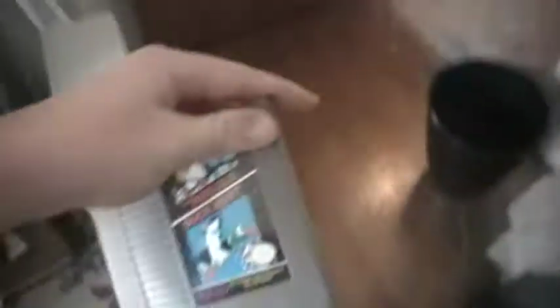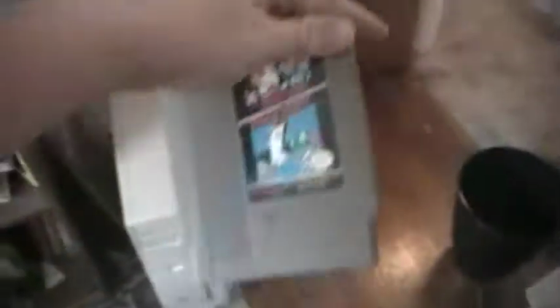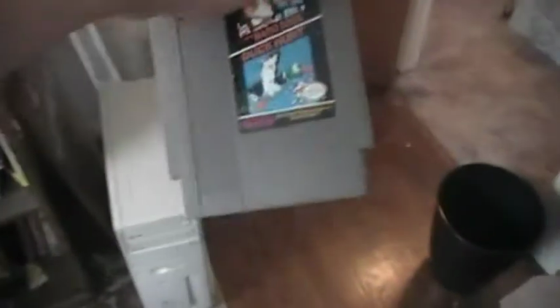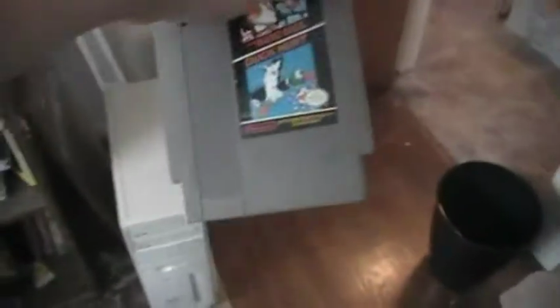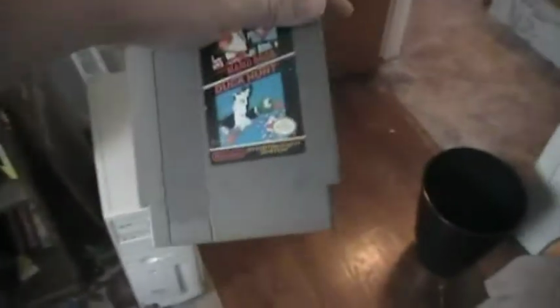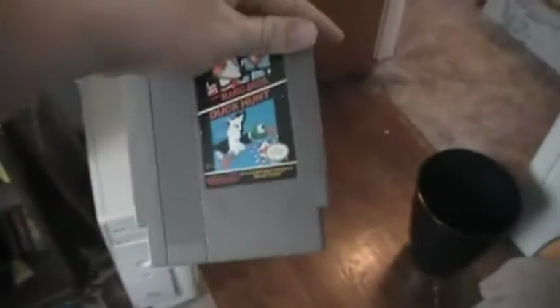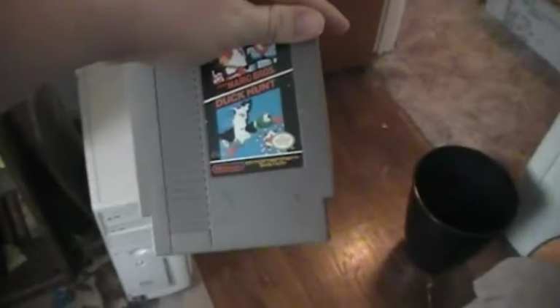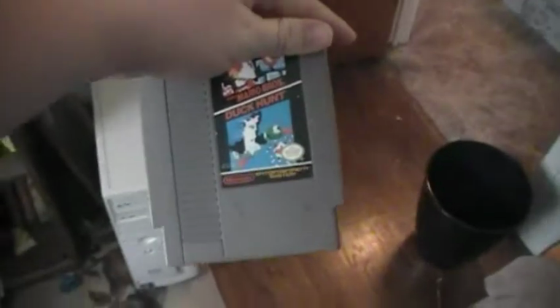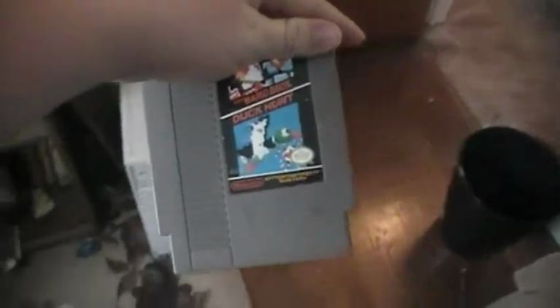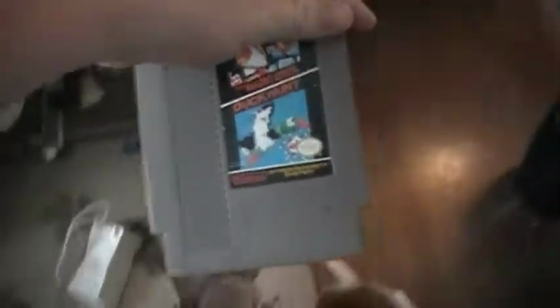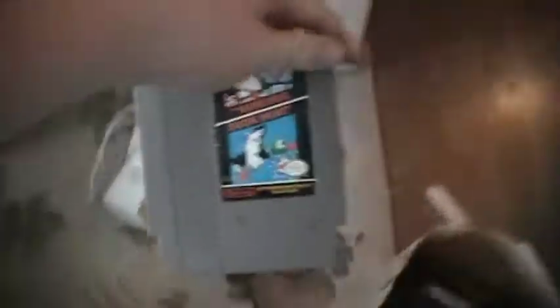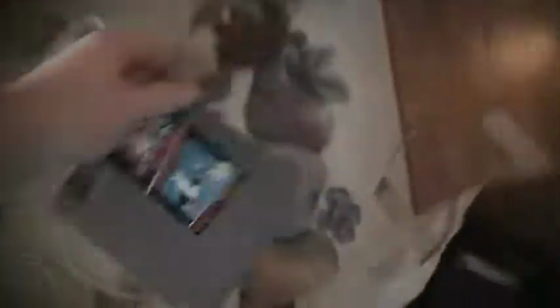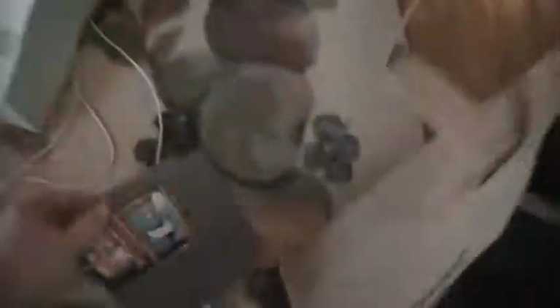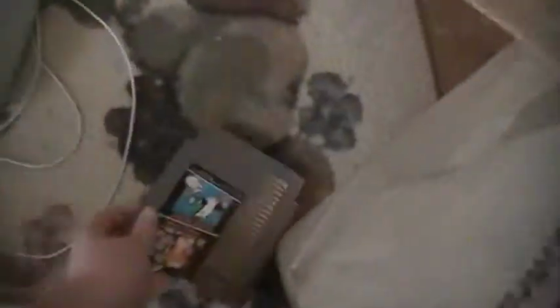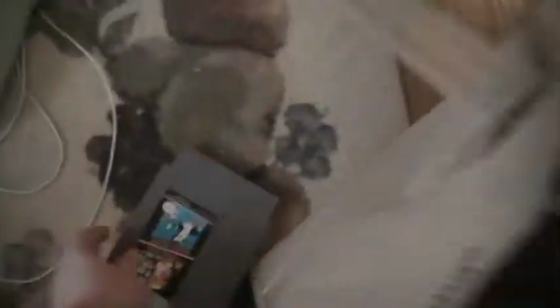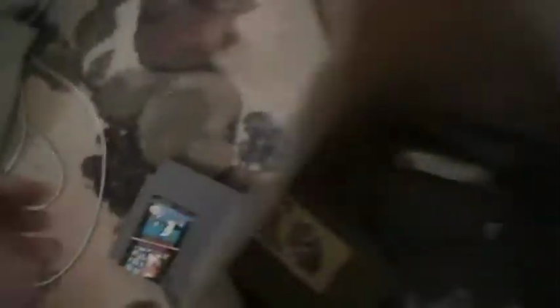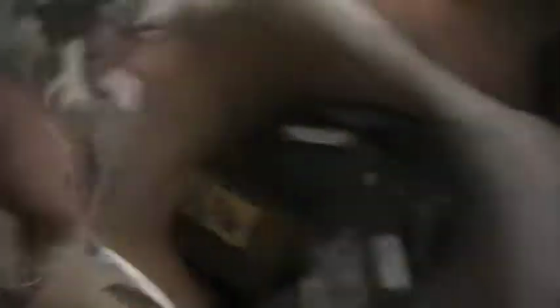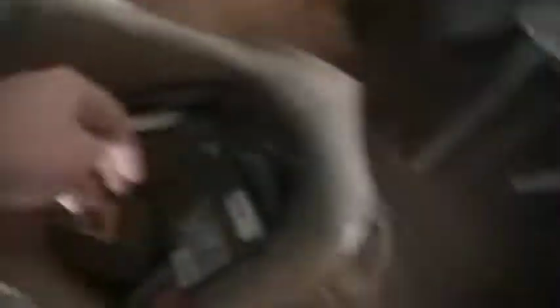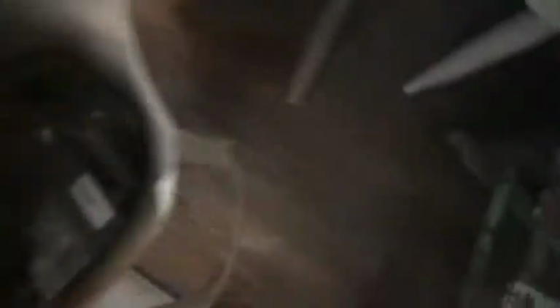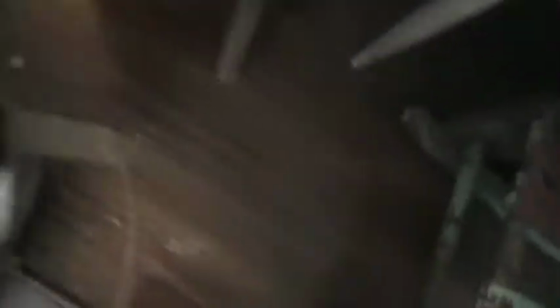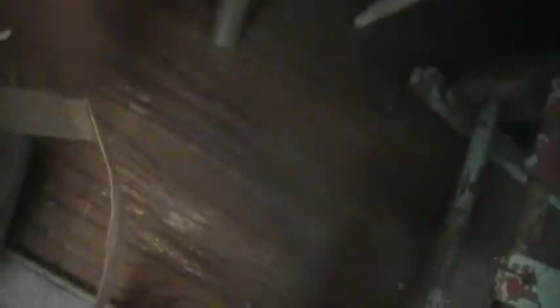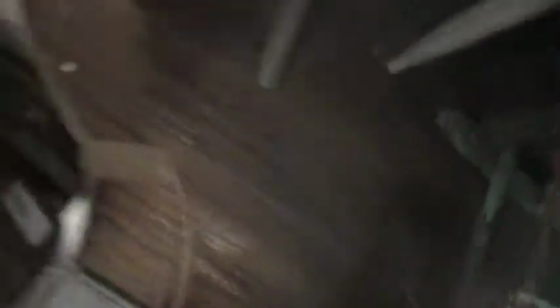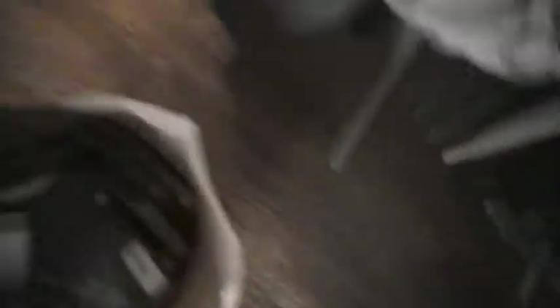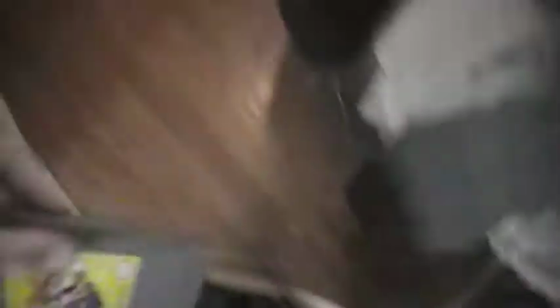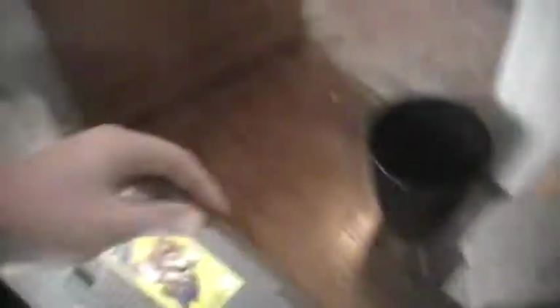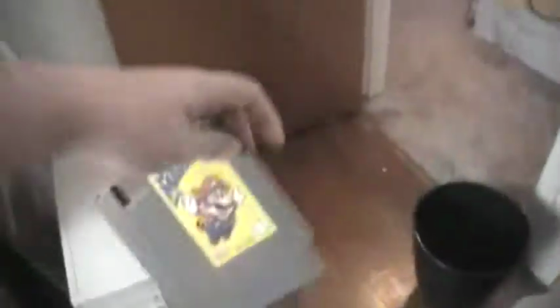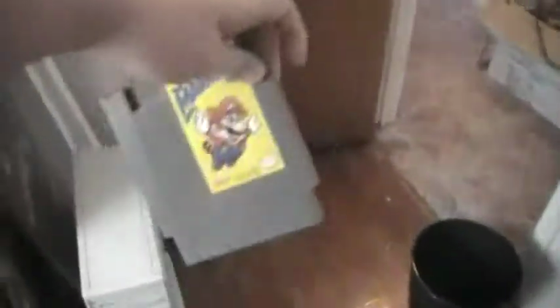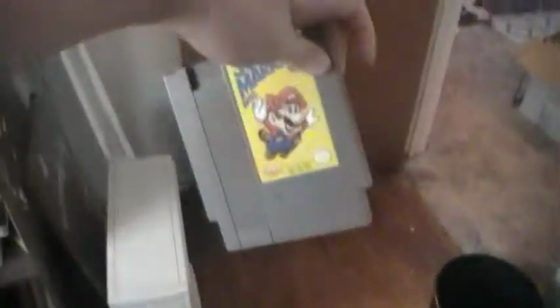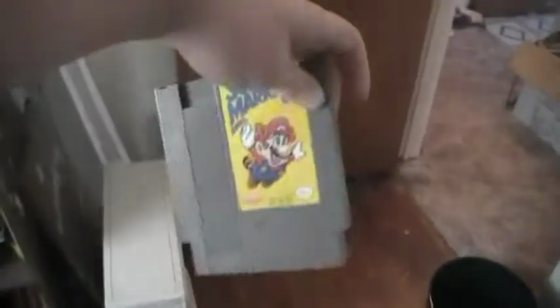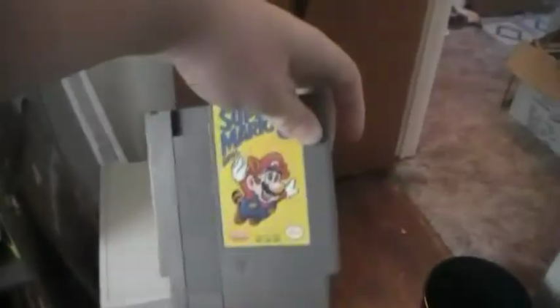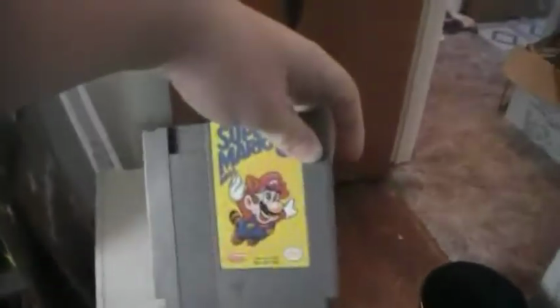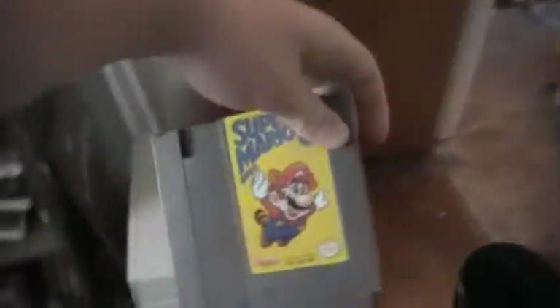Super Mario Bros. and Duck Hunt. Super Mario 3.